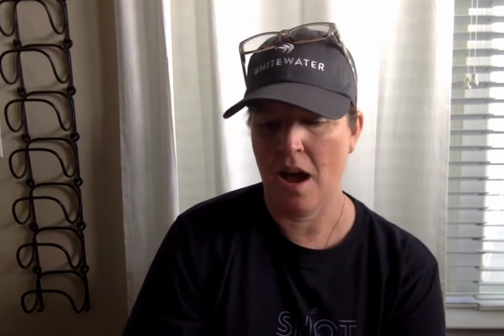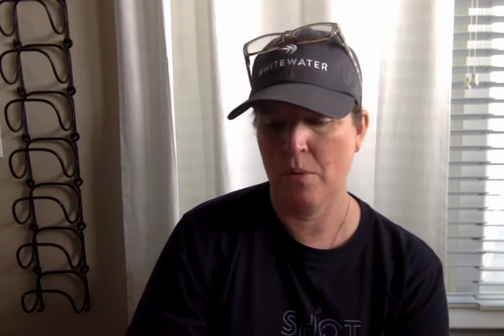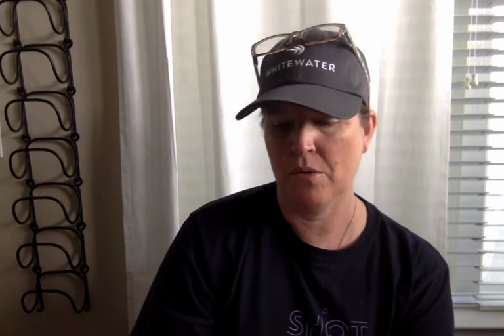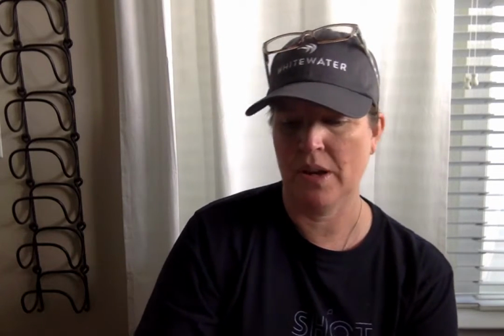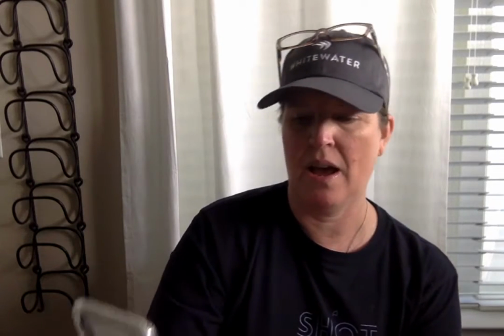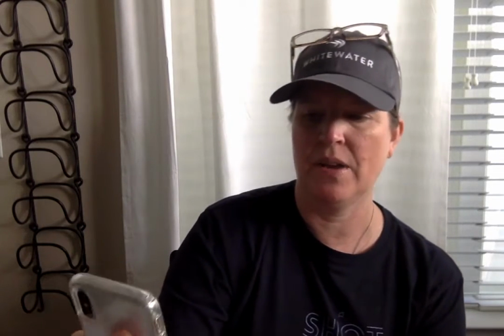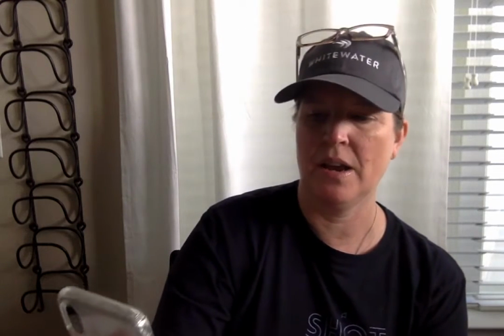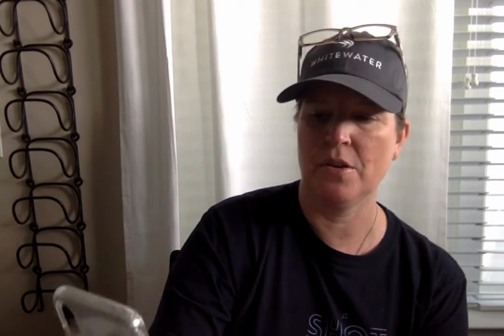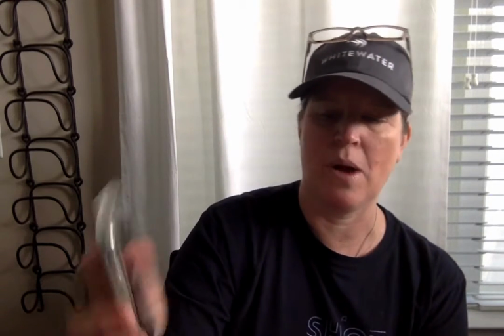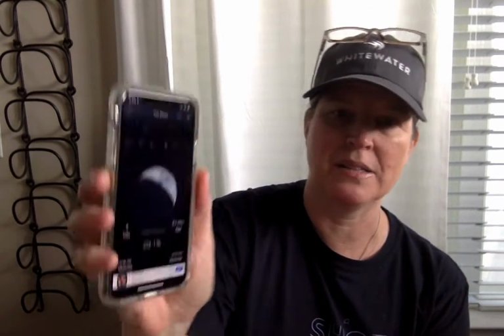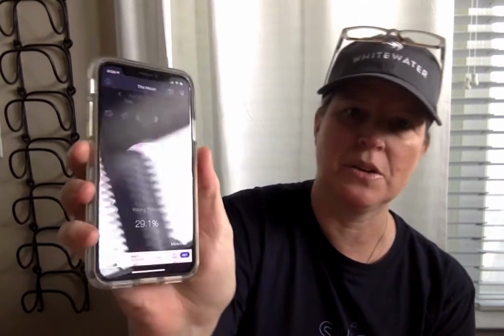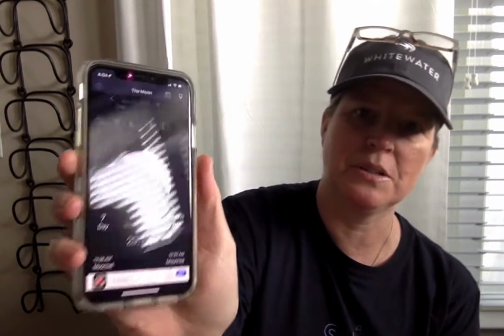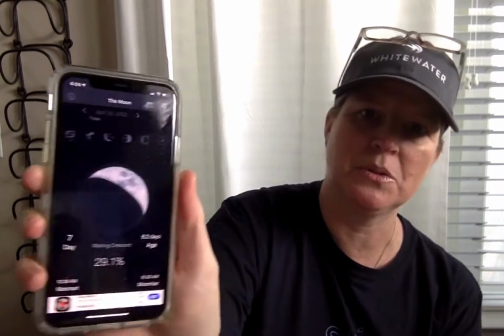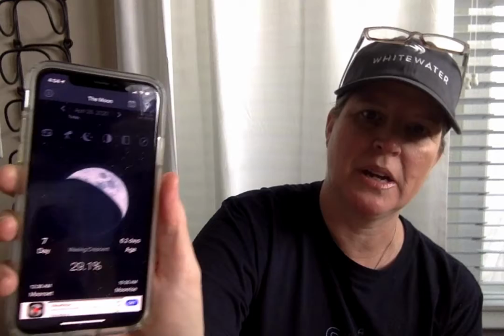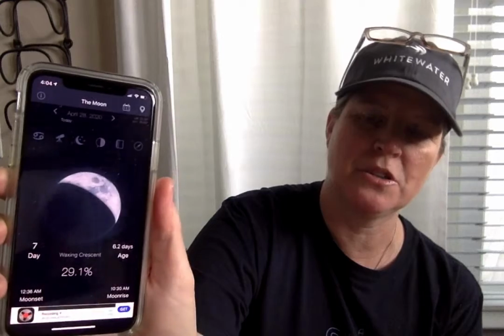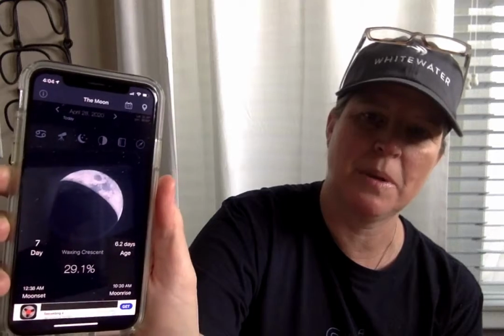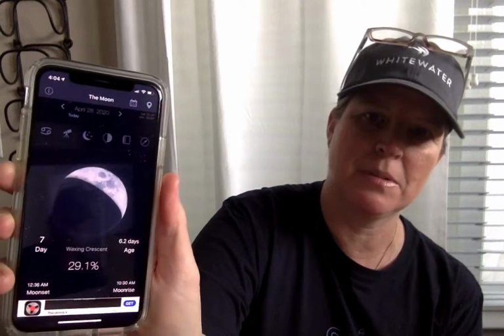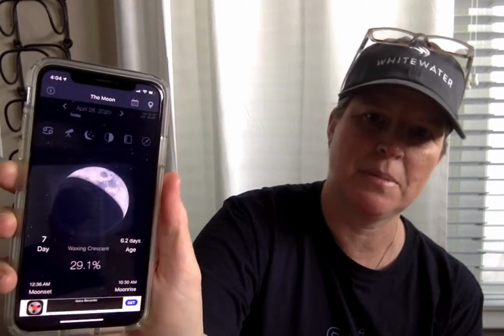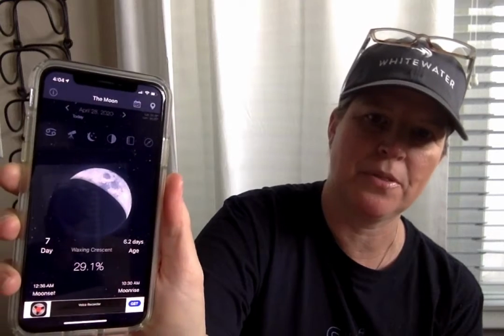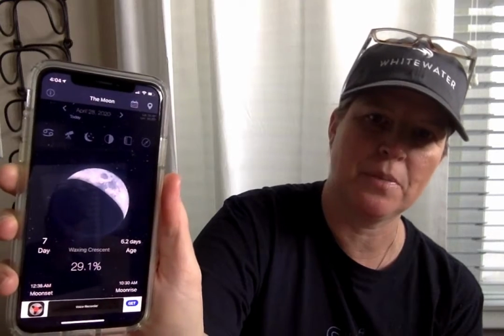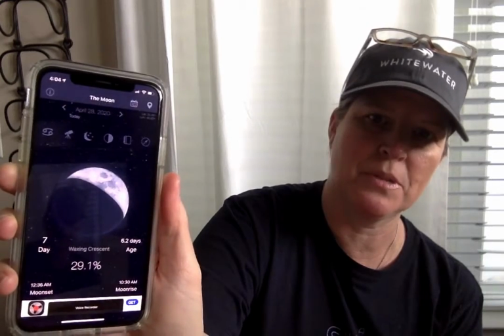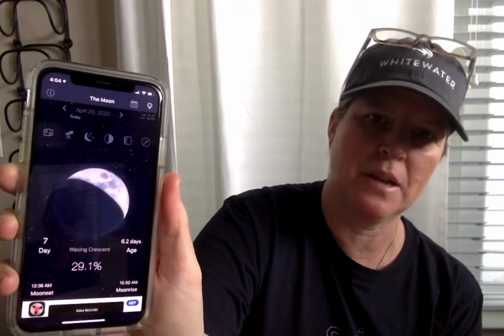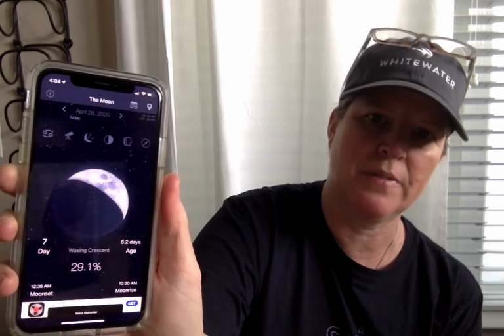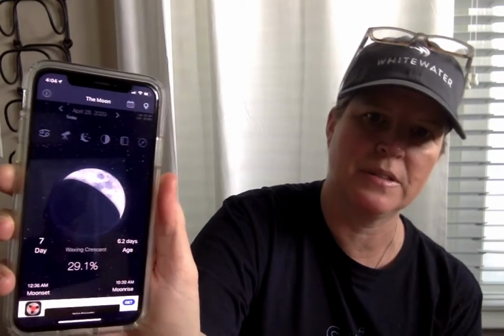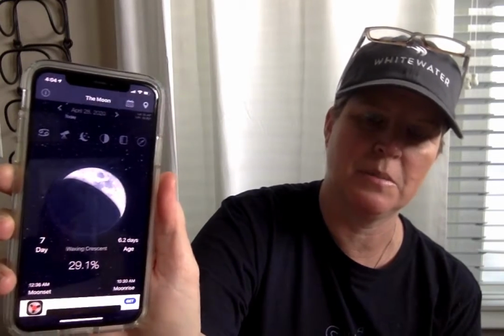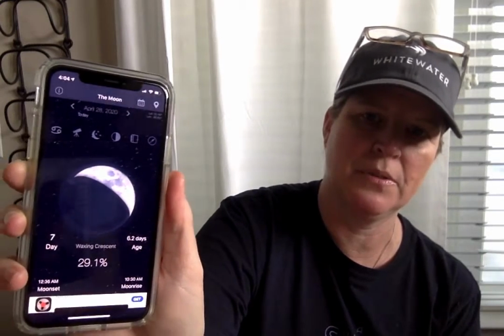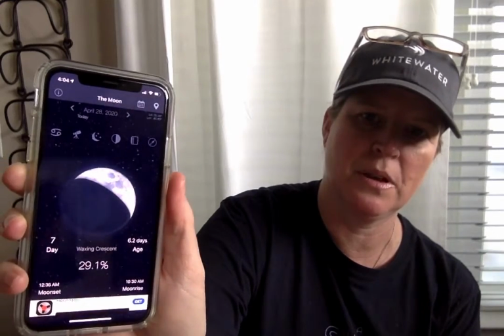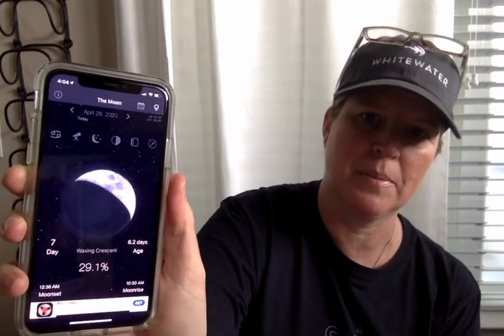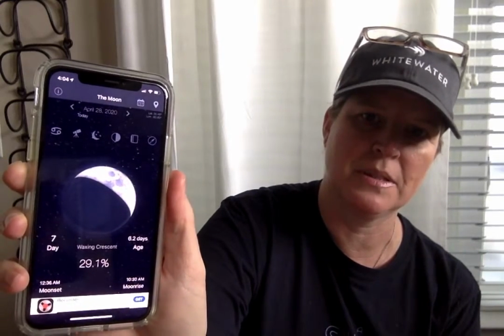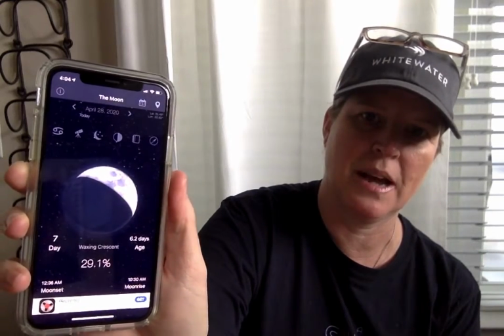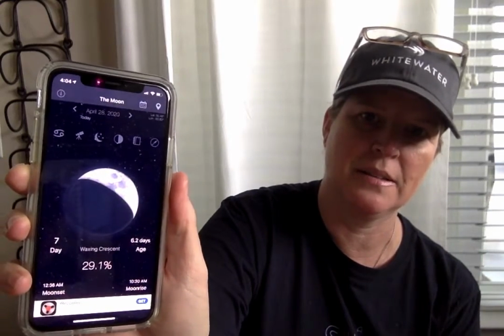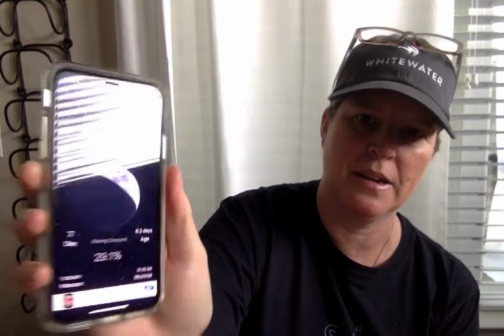We are going to have another waxing crescent moon tonight. You should be able to see about 30% of the face of the moon if you look up in the sky tonight.